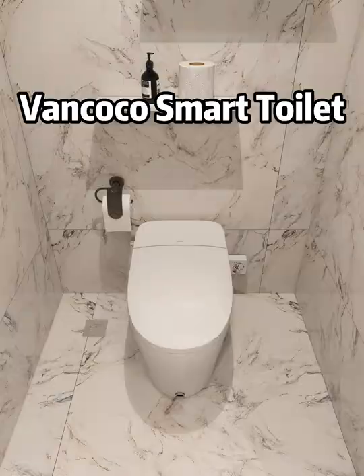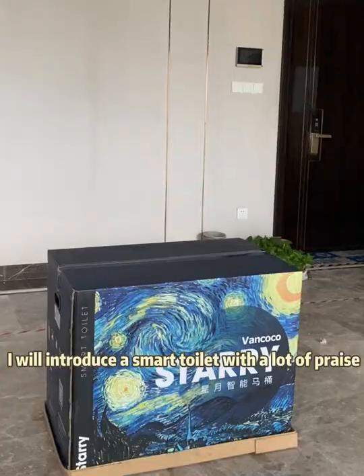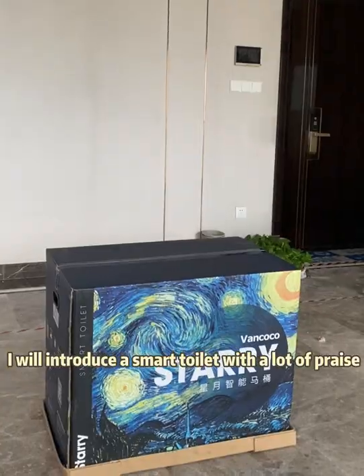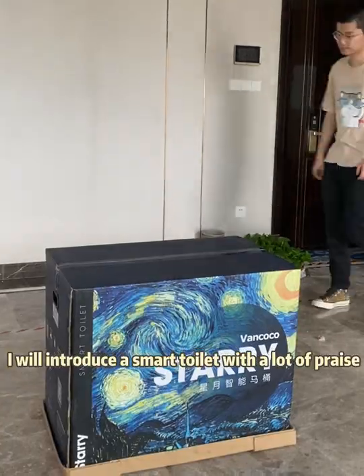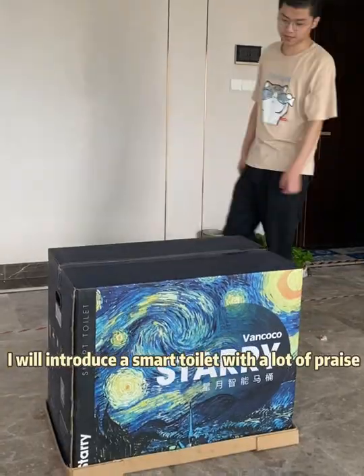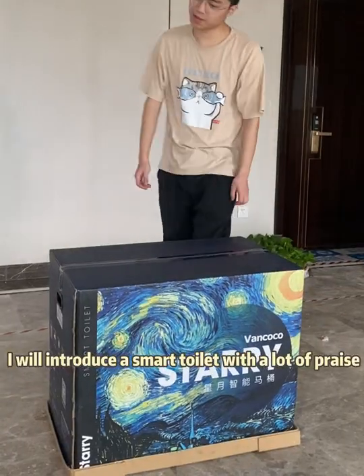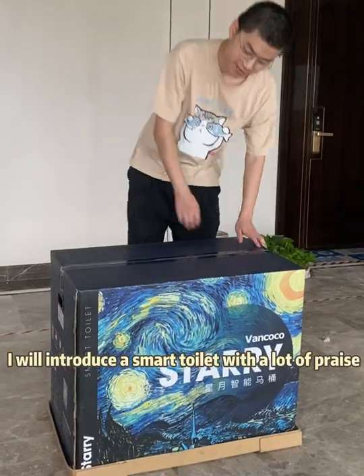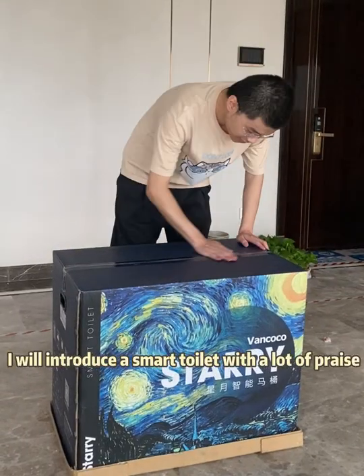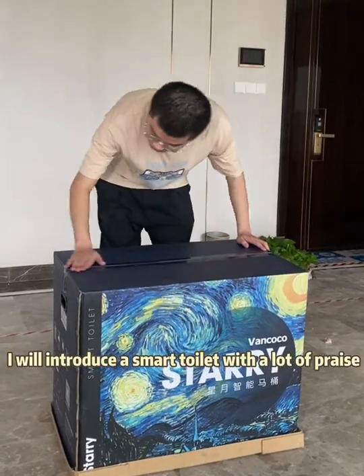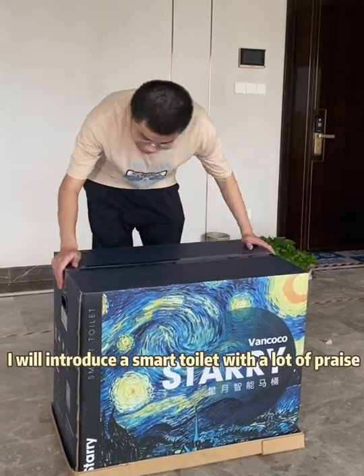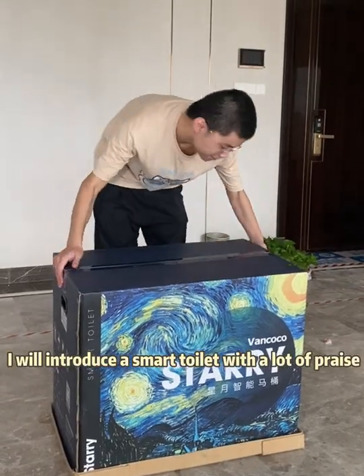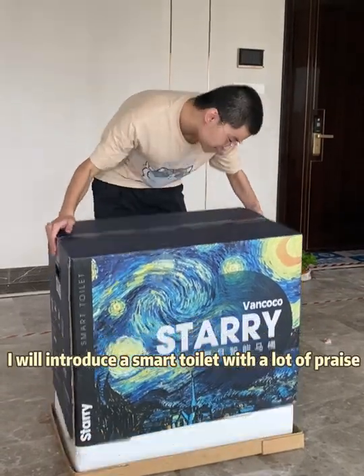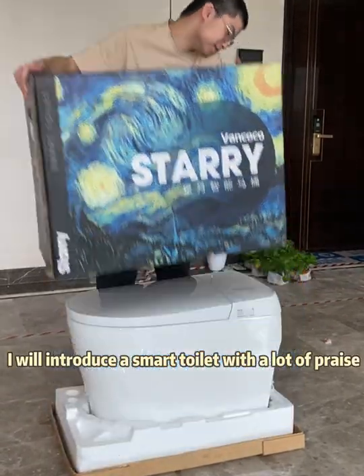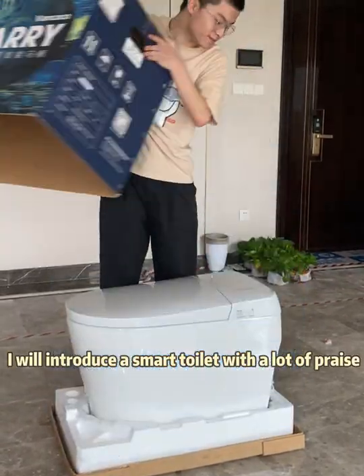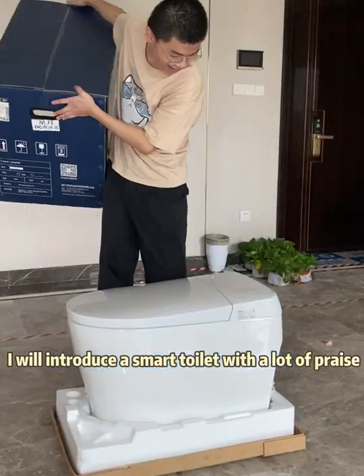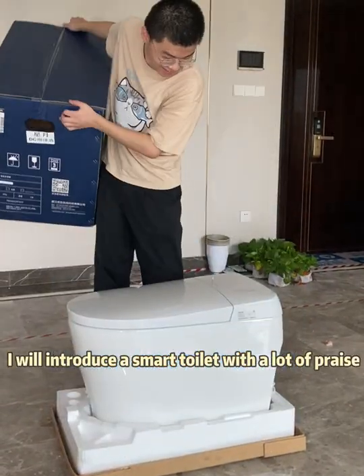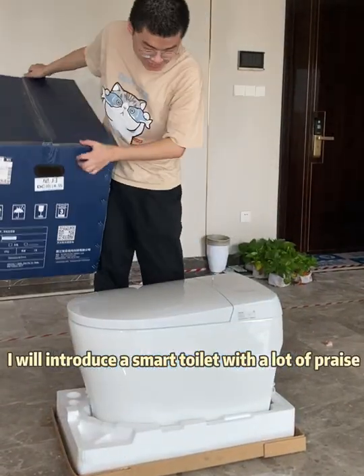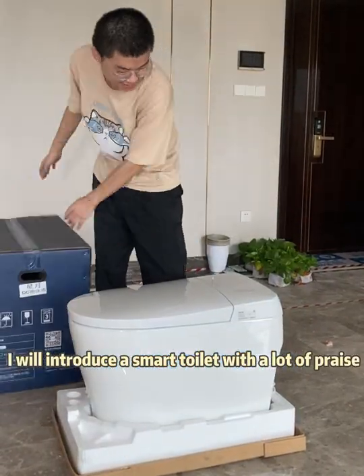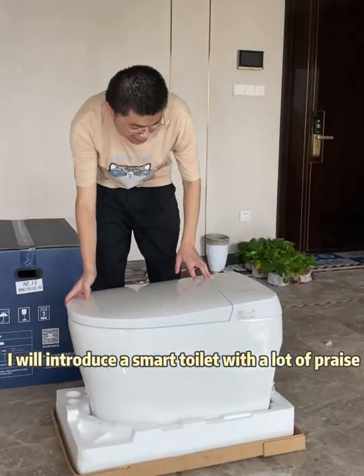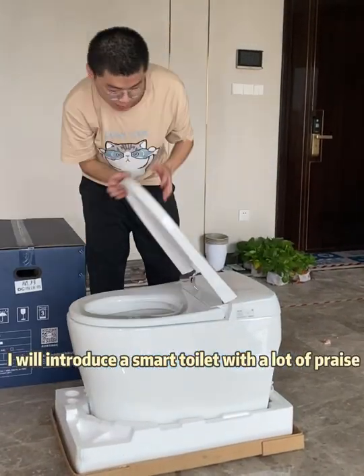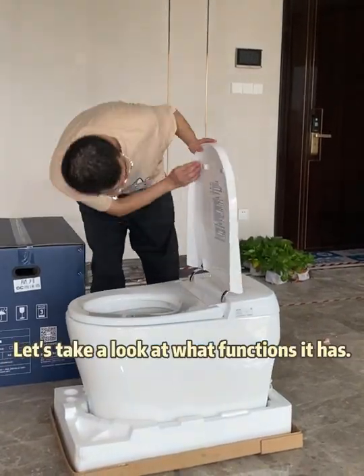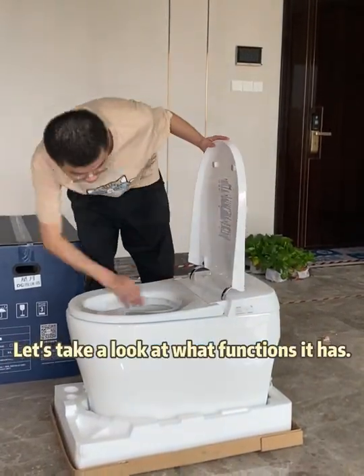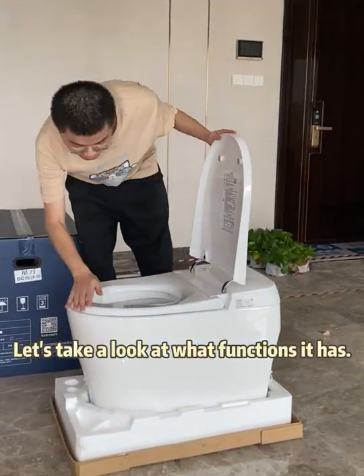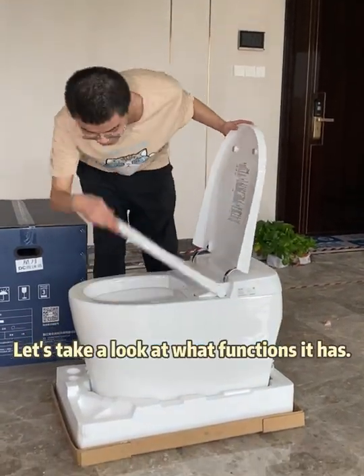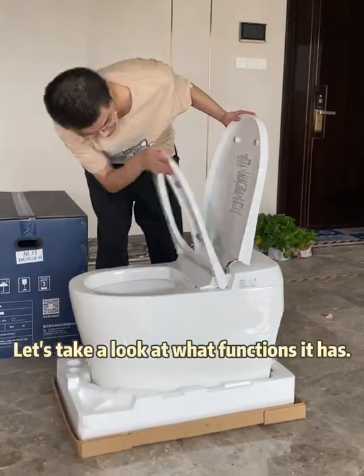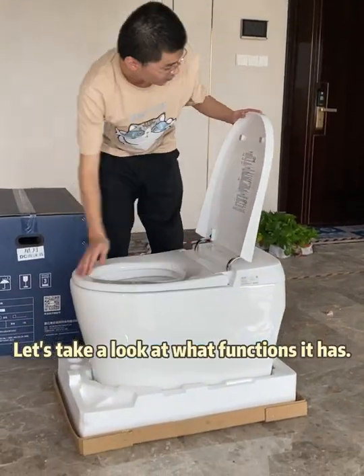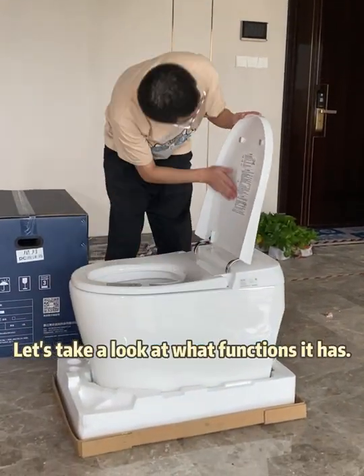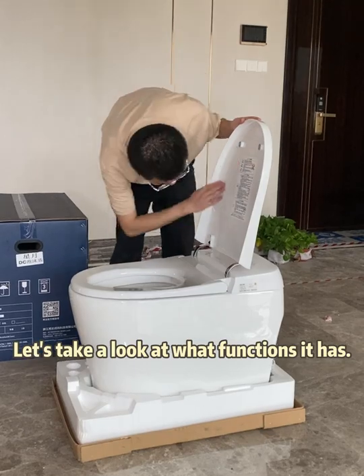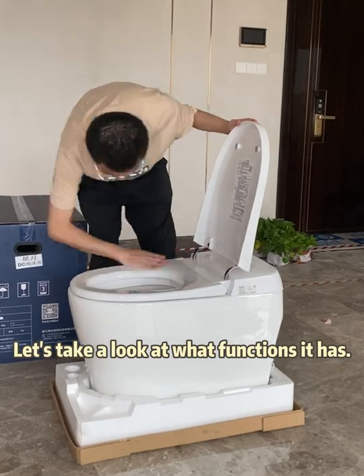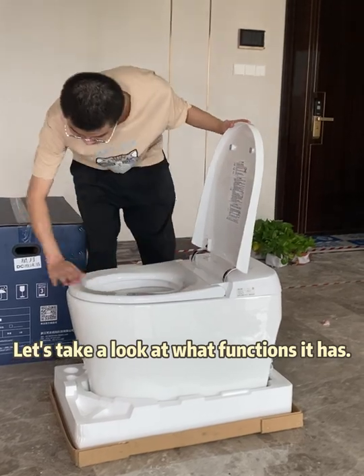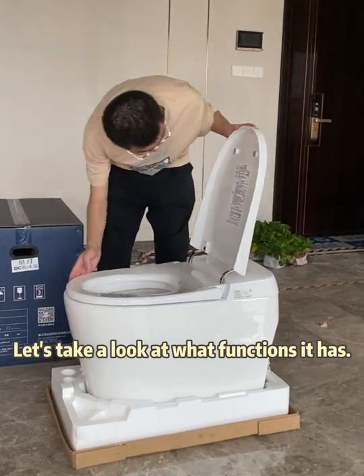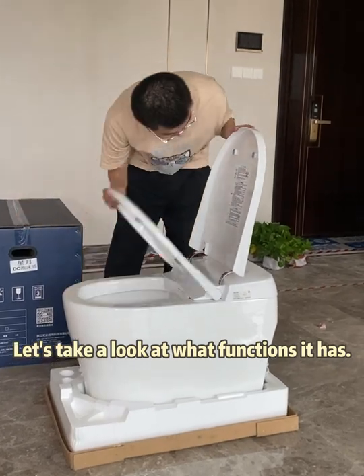I will introduce a smart toilet with a lot of praise. Let's take a look at what functions it has.